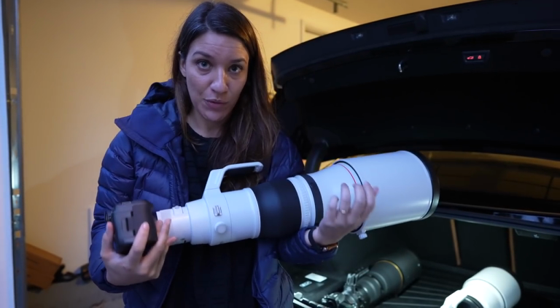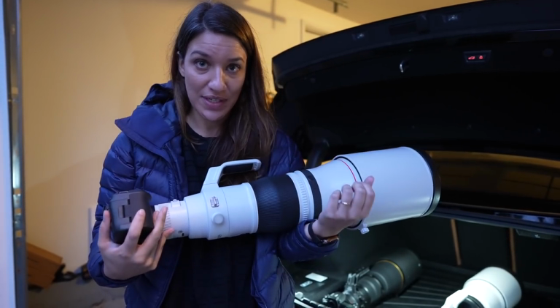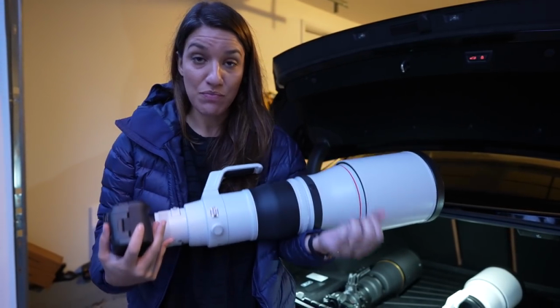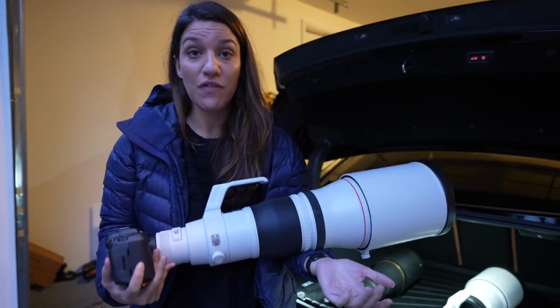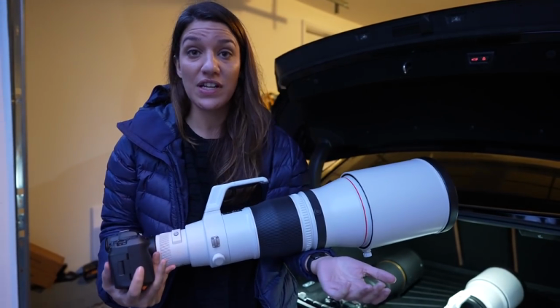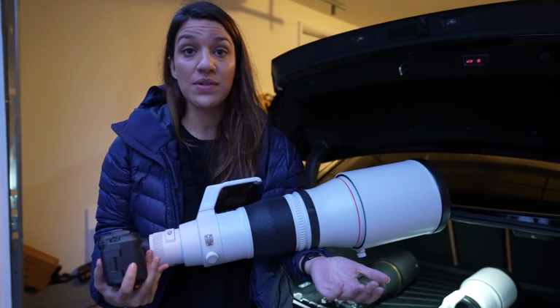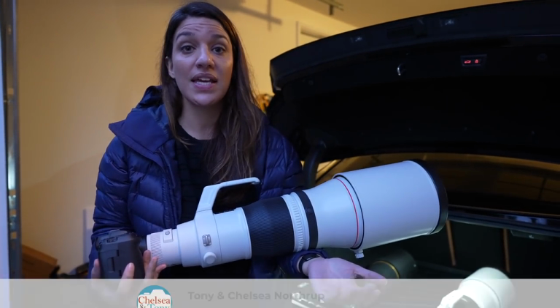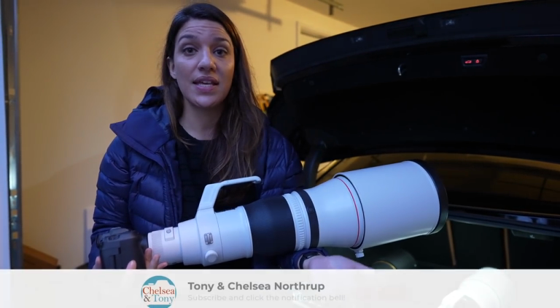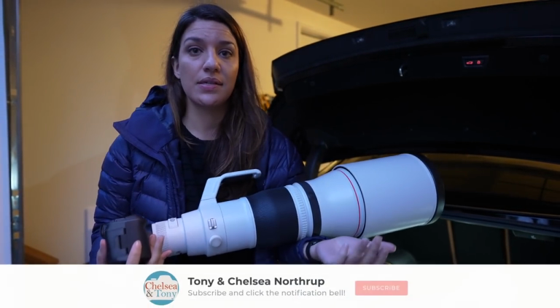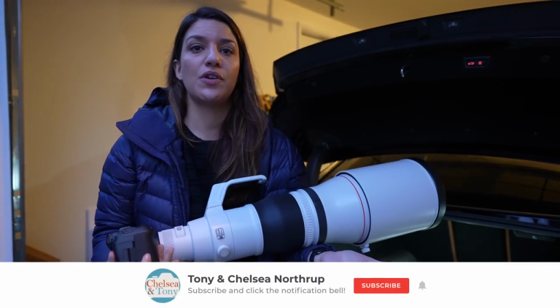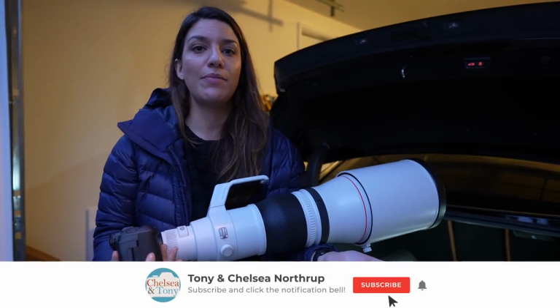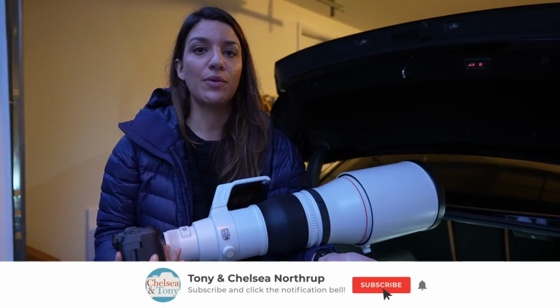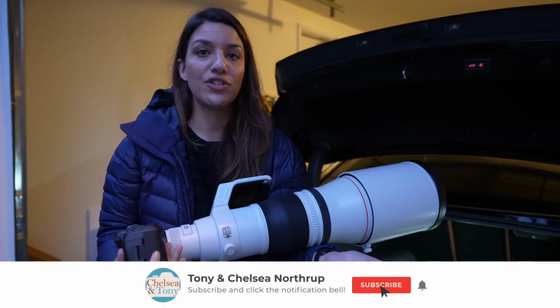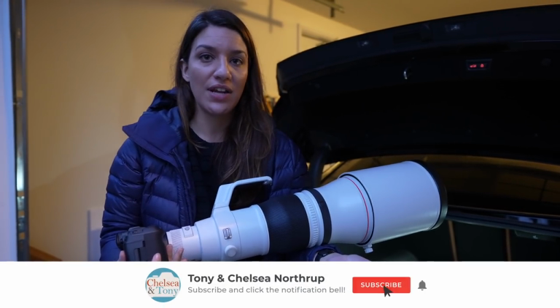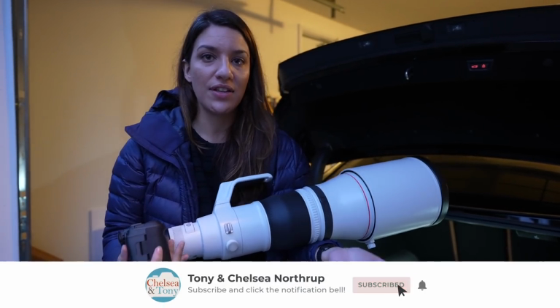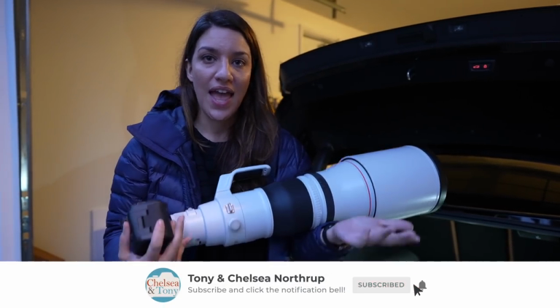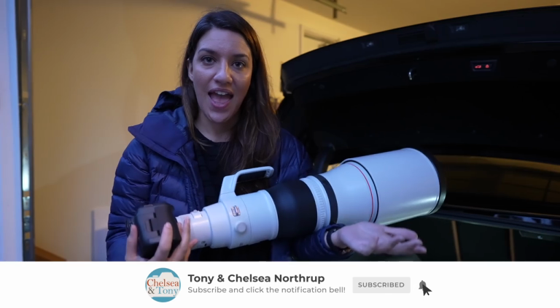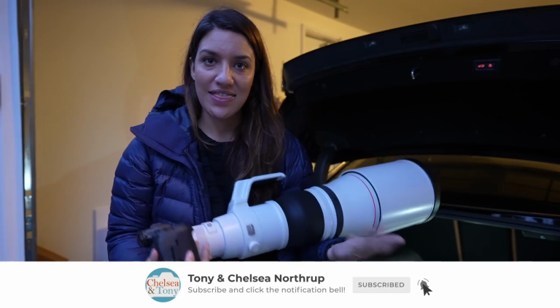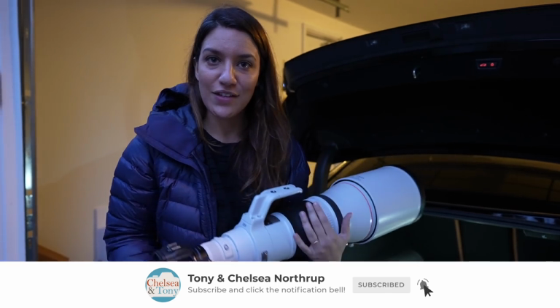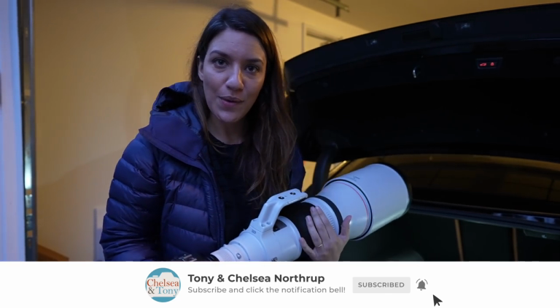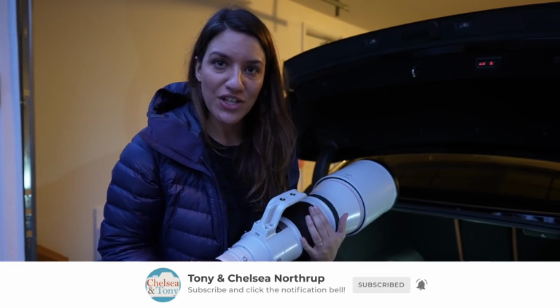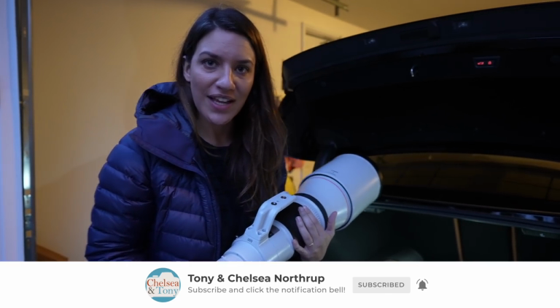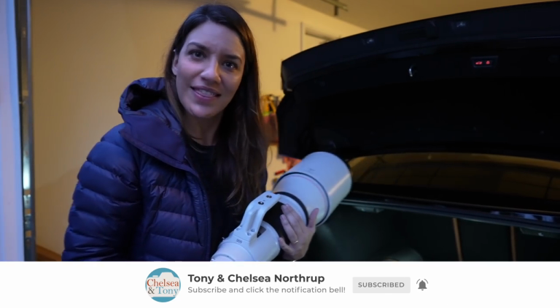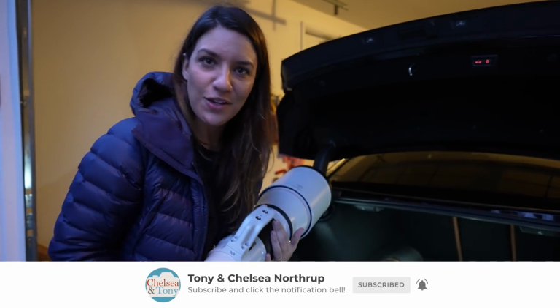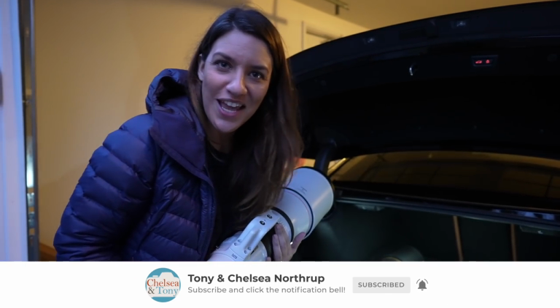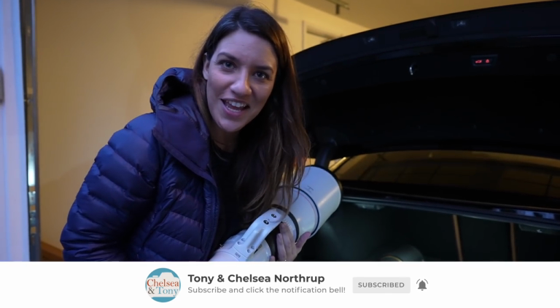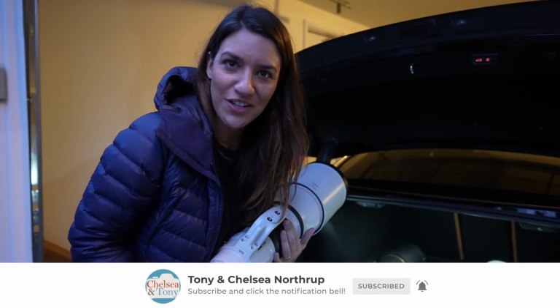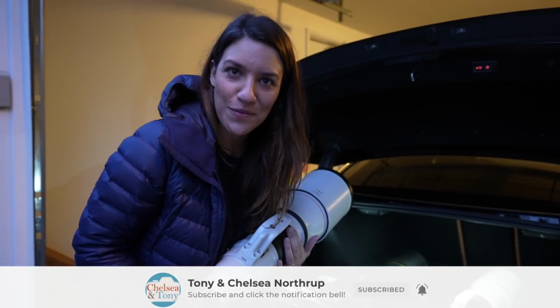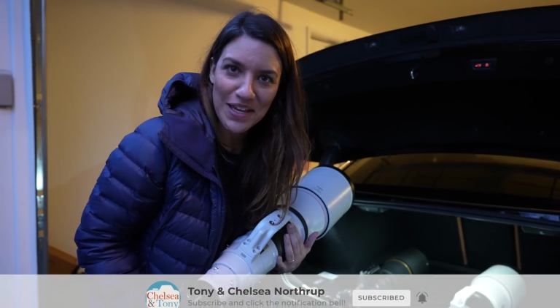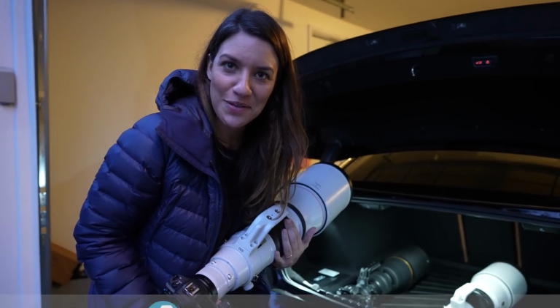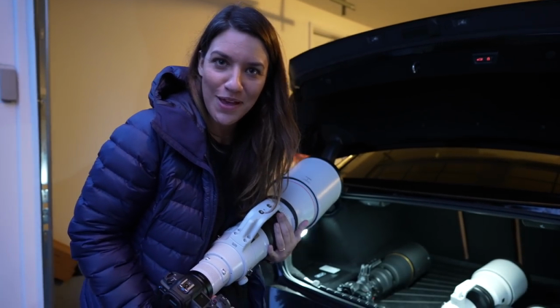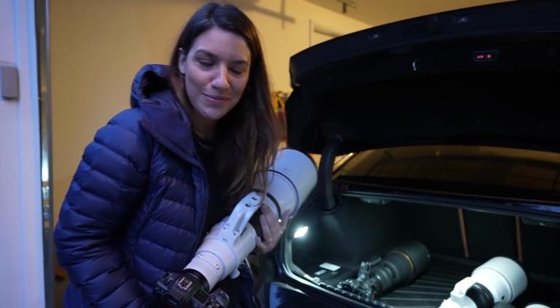If you want to see more videos like this, subscribe to our channel, and thanks for watching — and thank you KEH for making this possible.